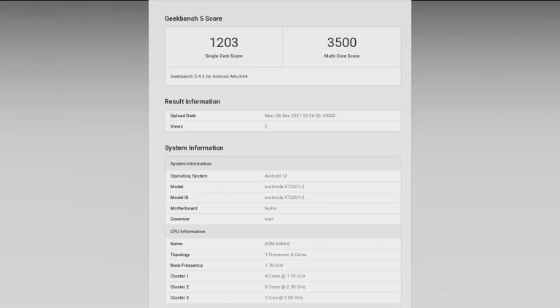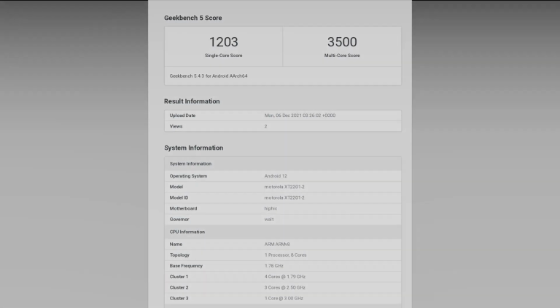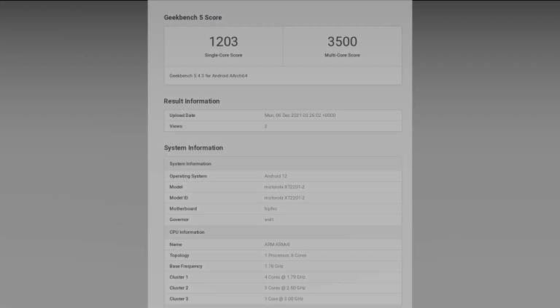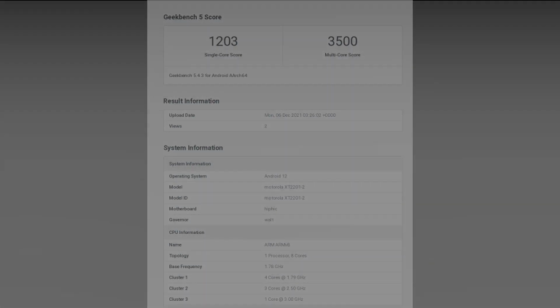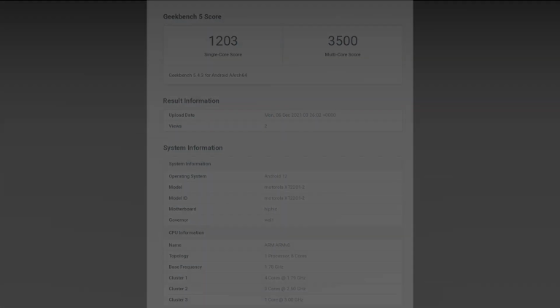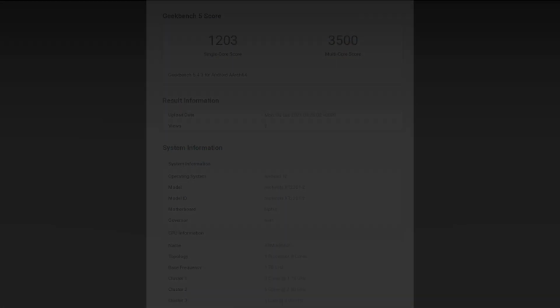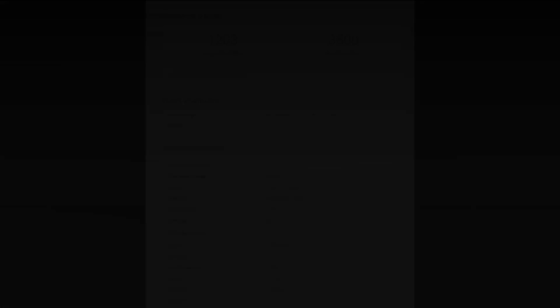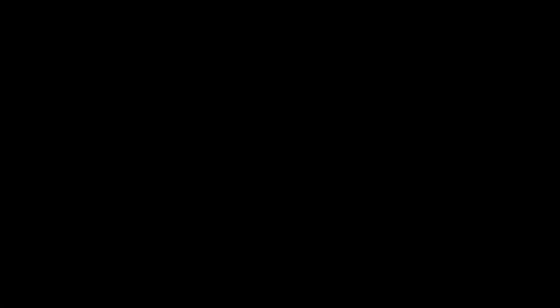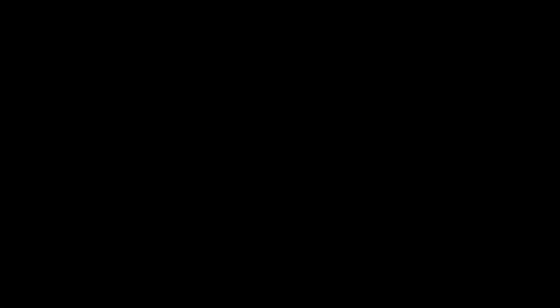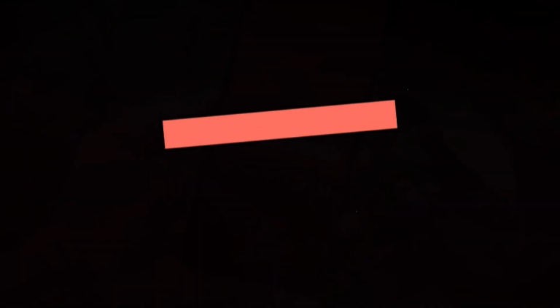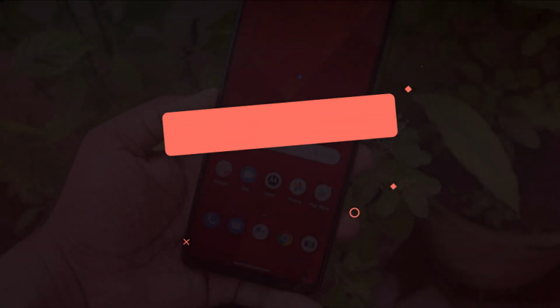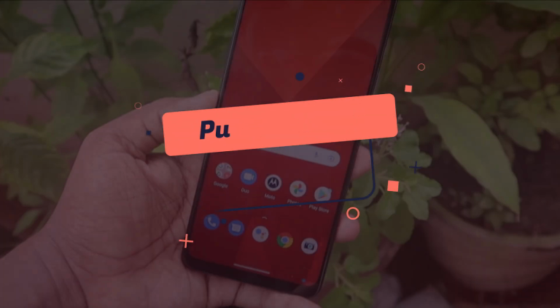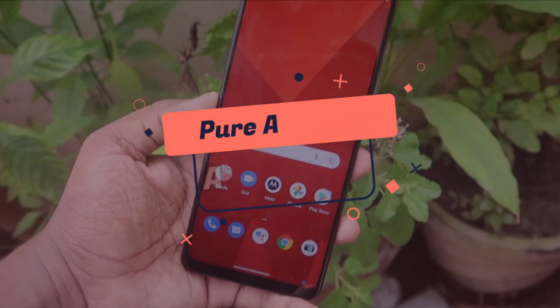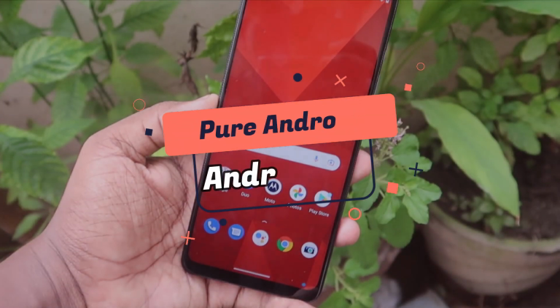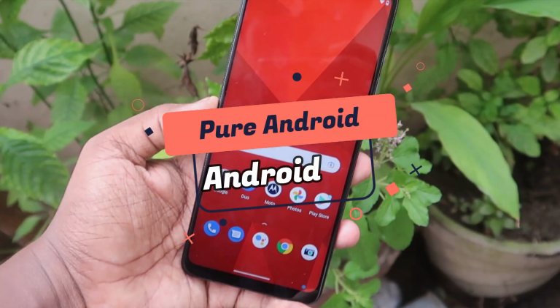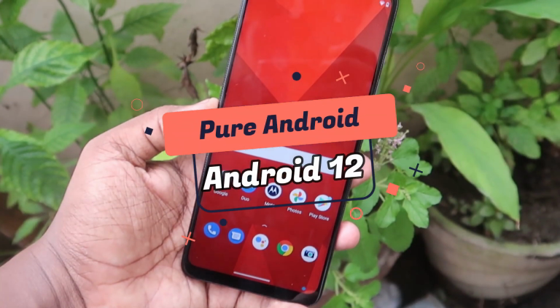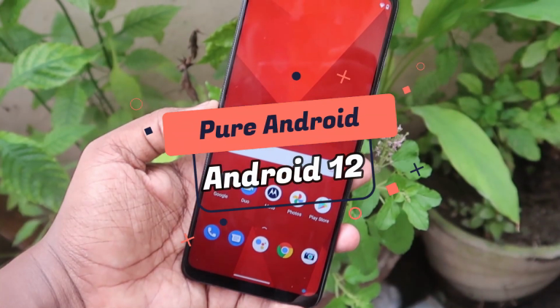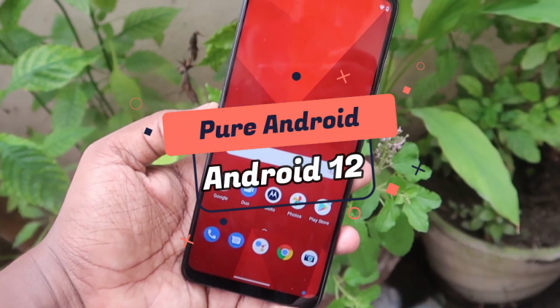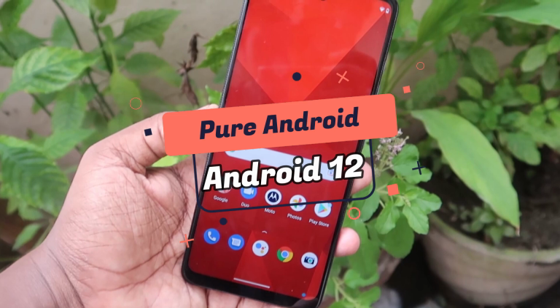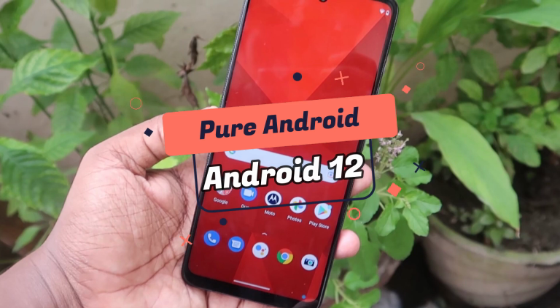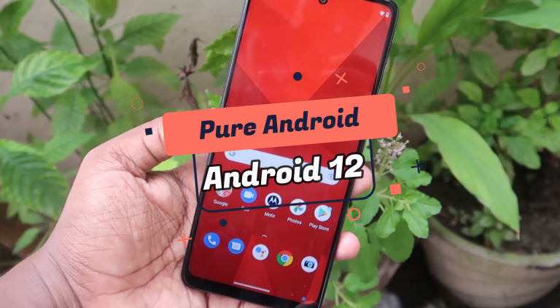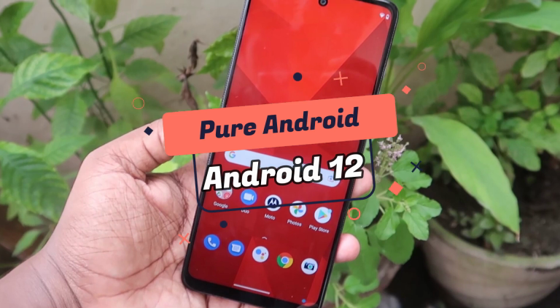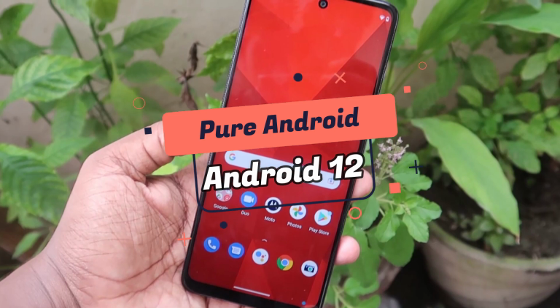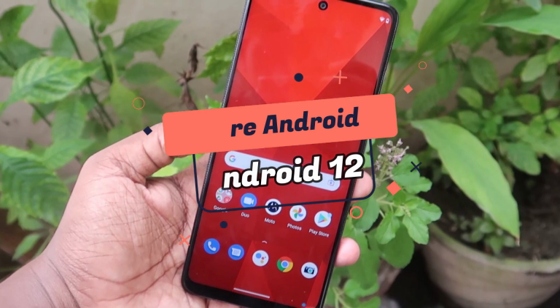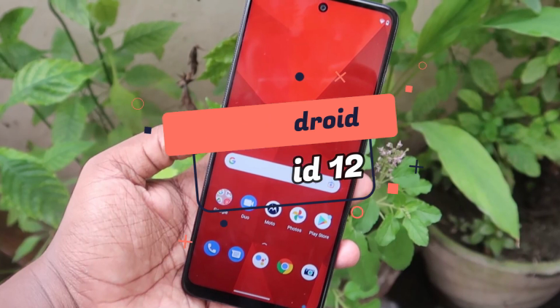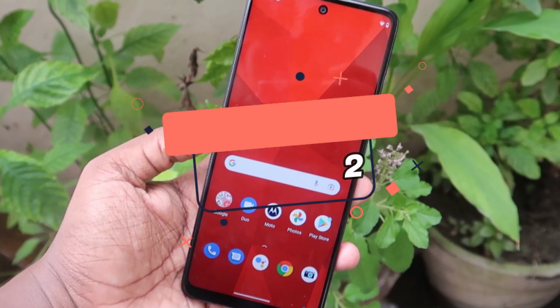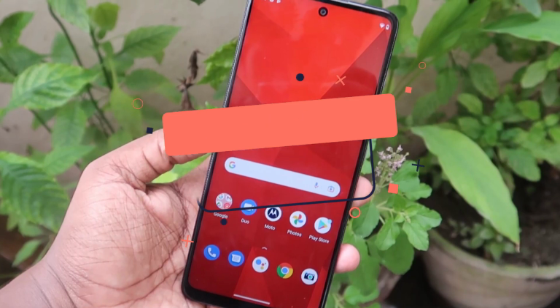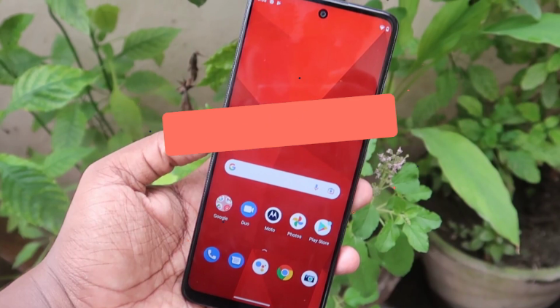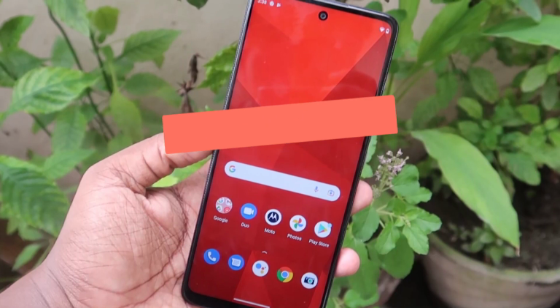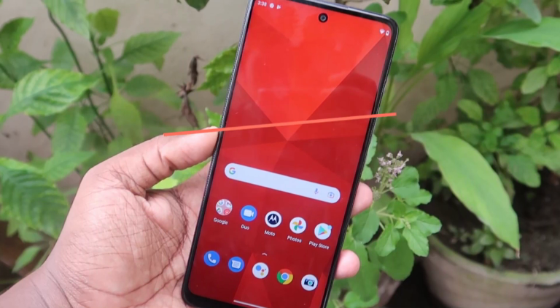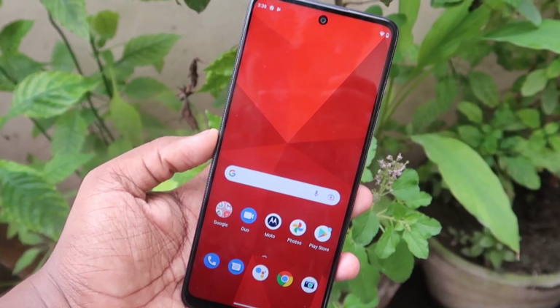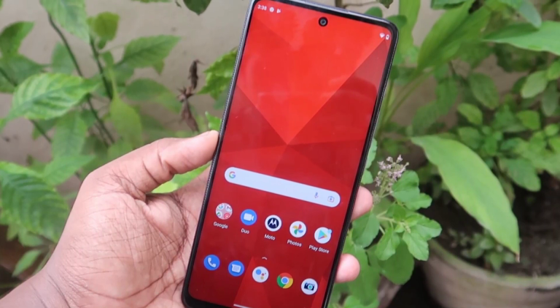This smartphone runs on the Android 12 operating system with a stock Android experience, based on Google's official Android version.